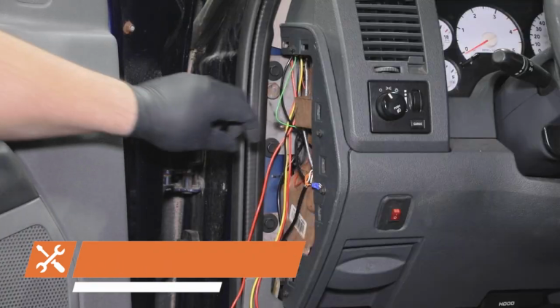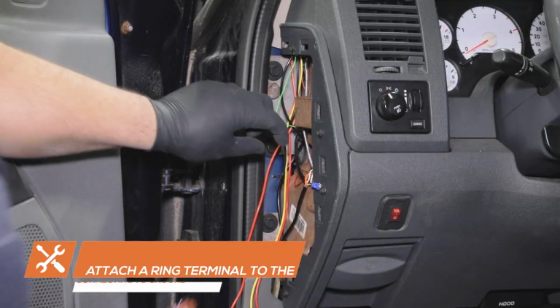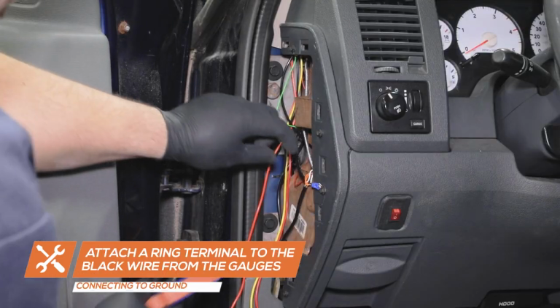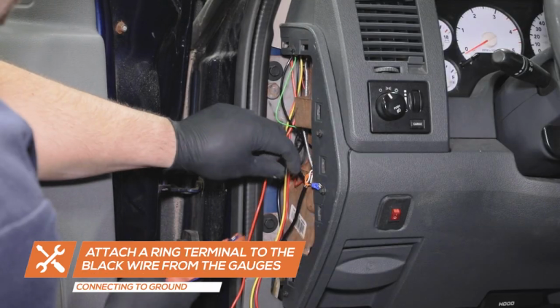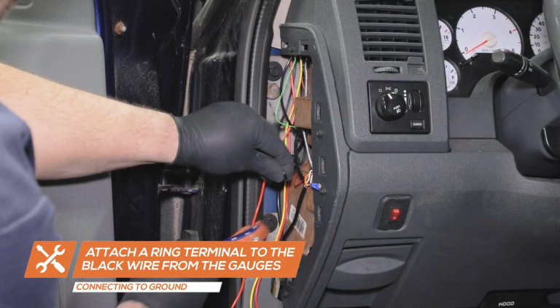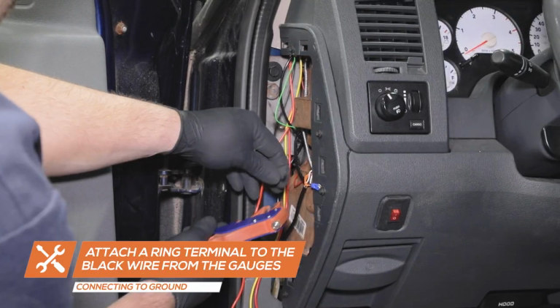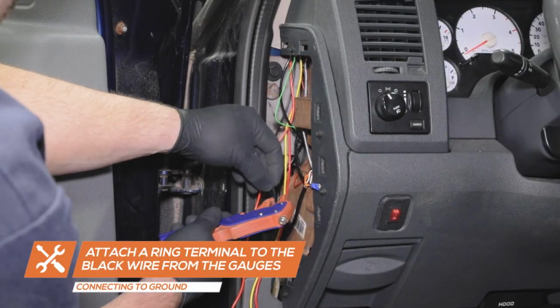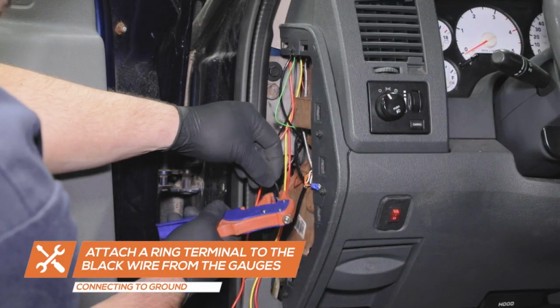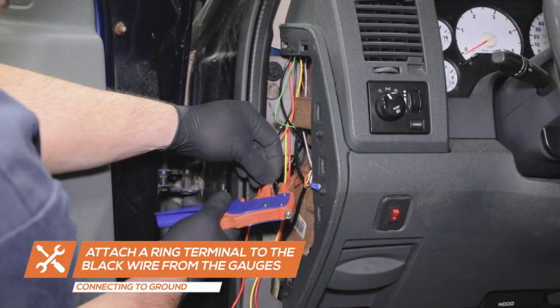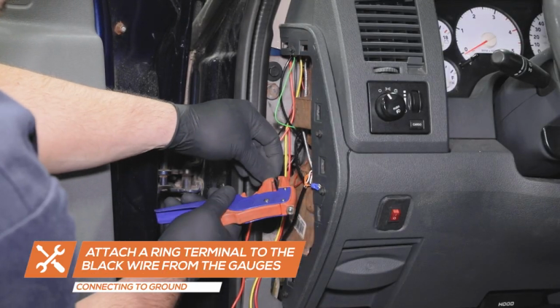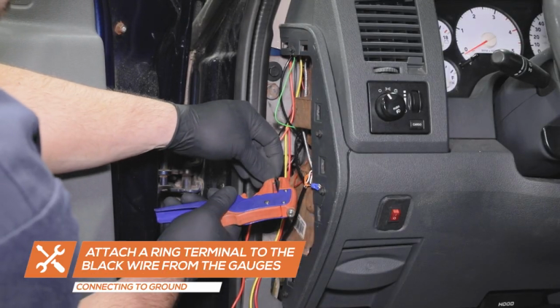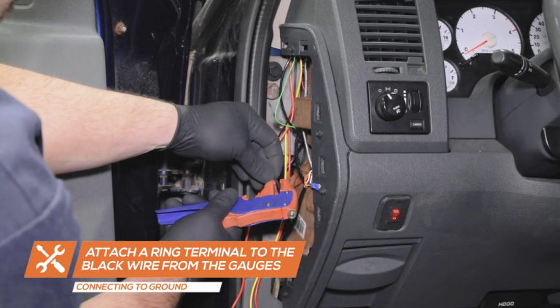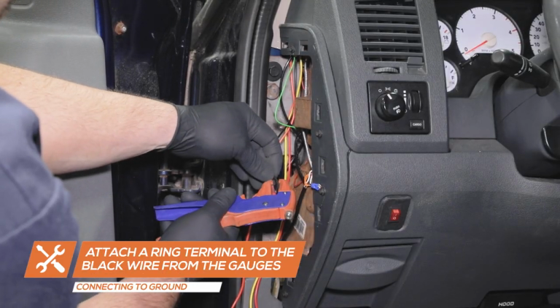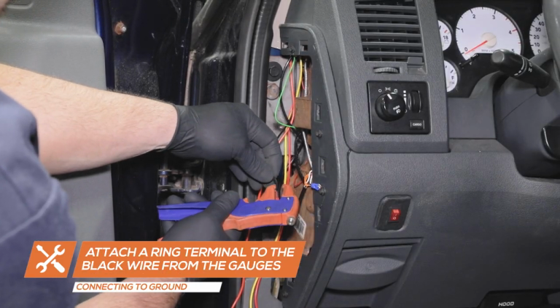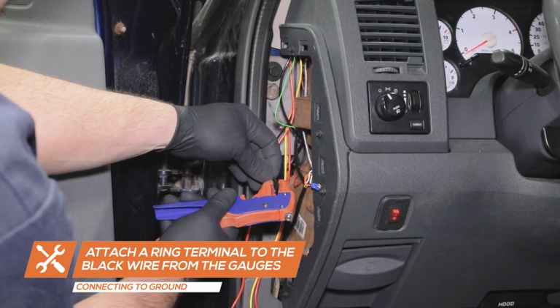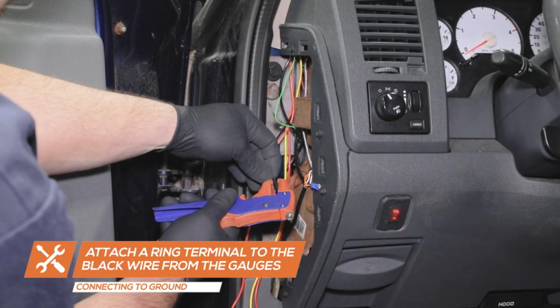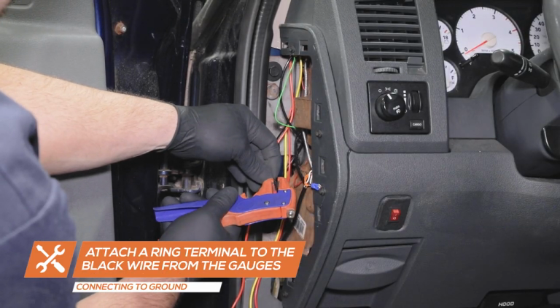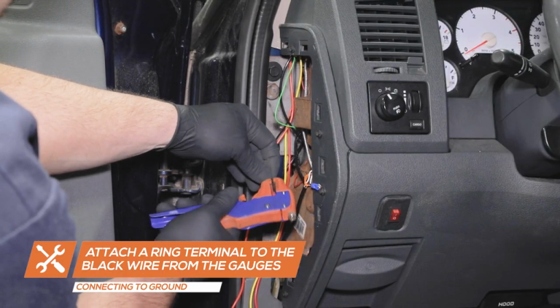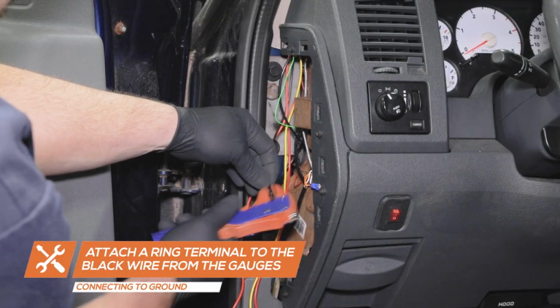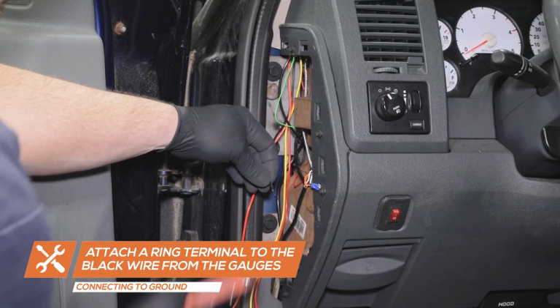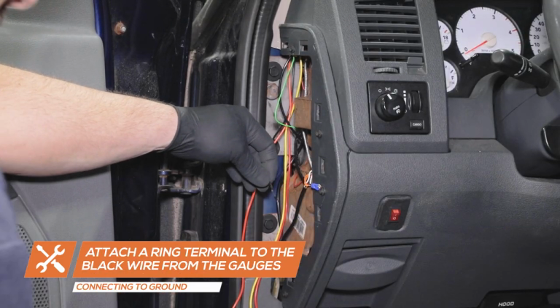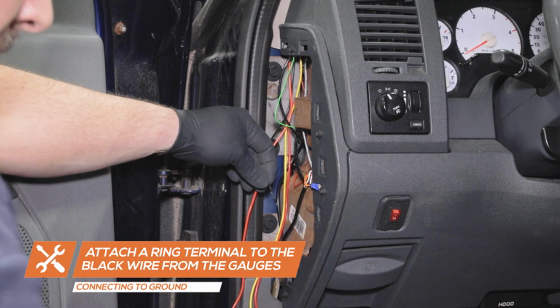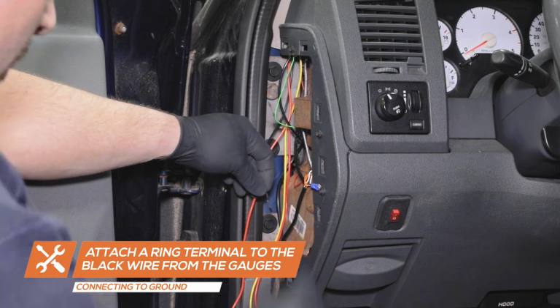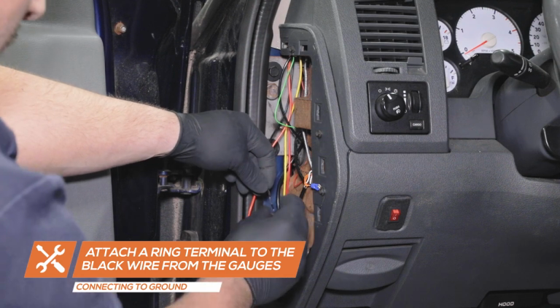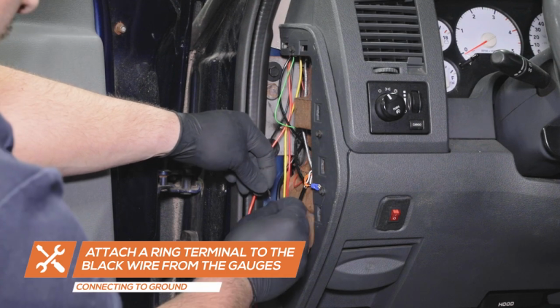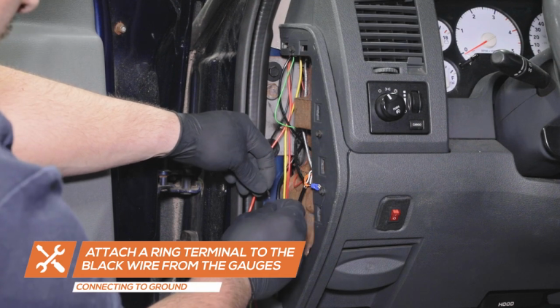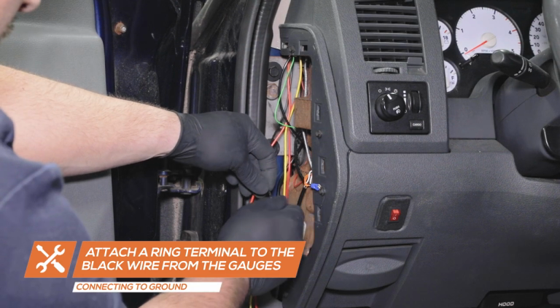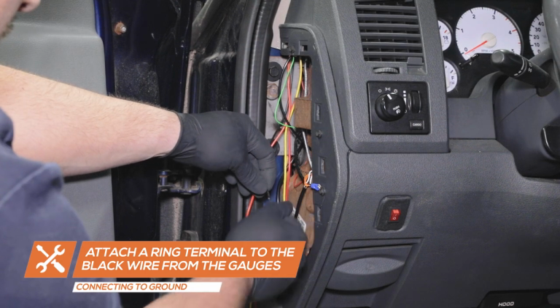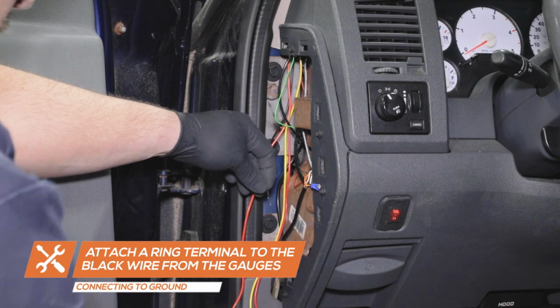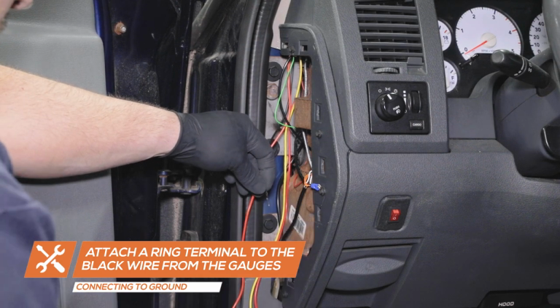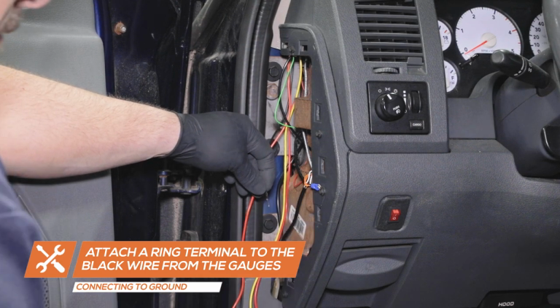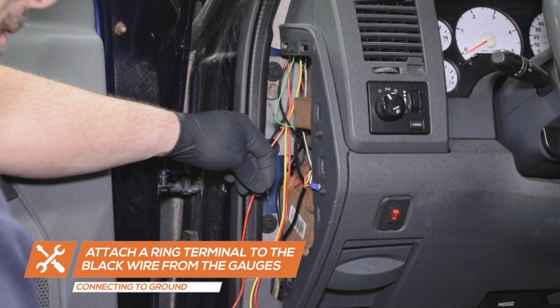Locate a clean, reliable grounding source and attach the ring terminal on the black wire from the gauge pod.